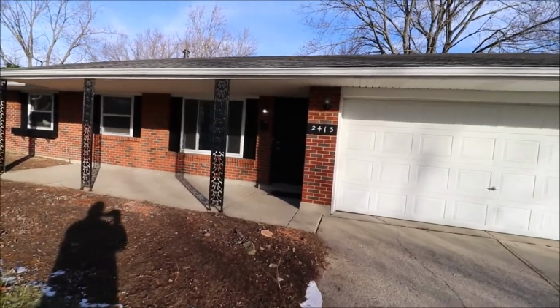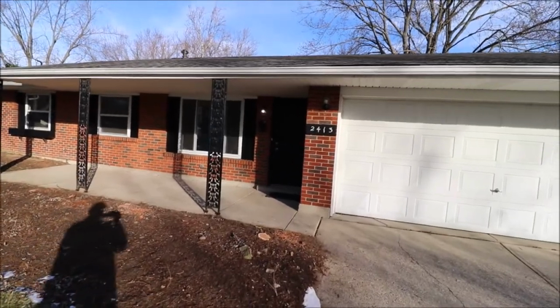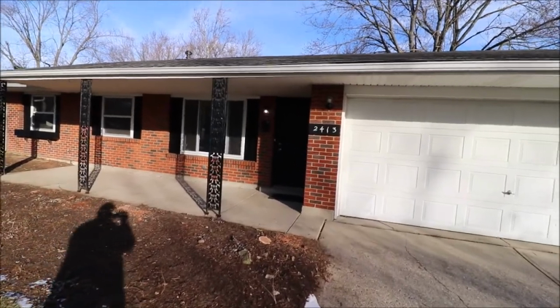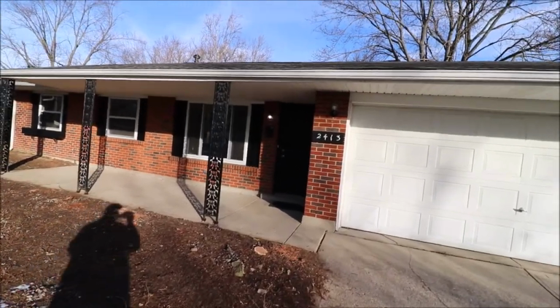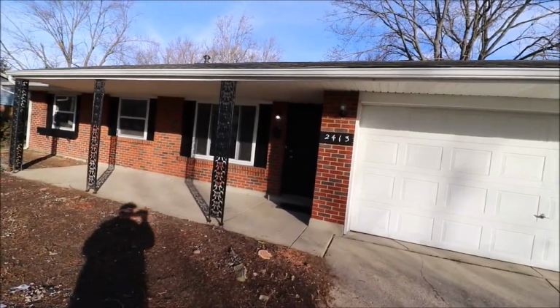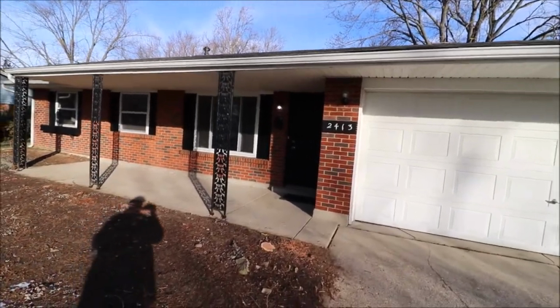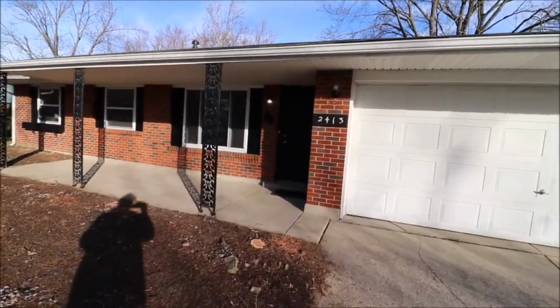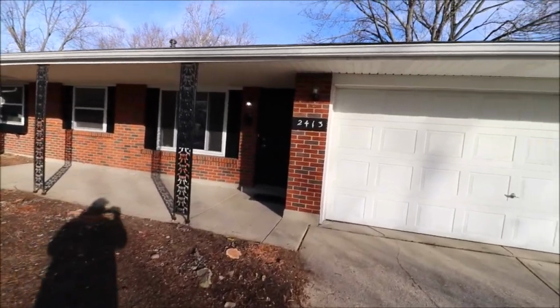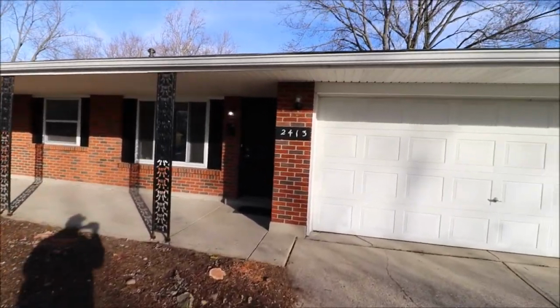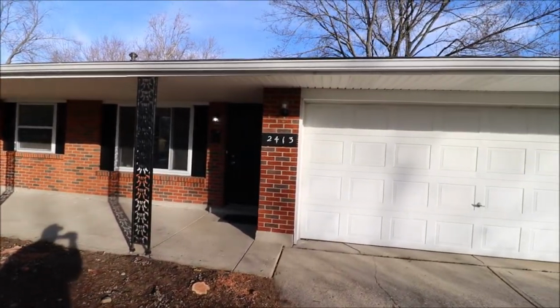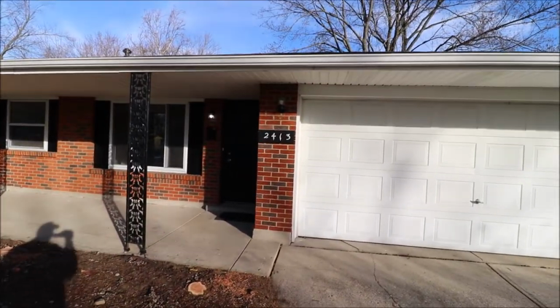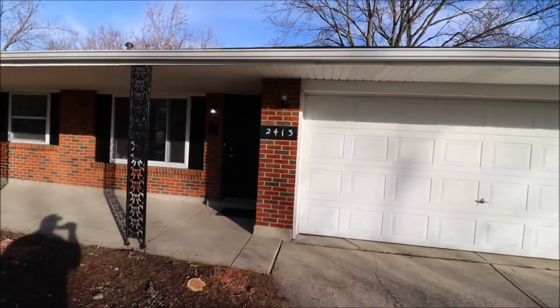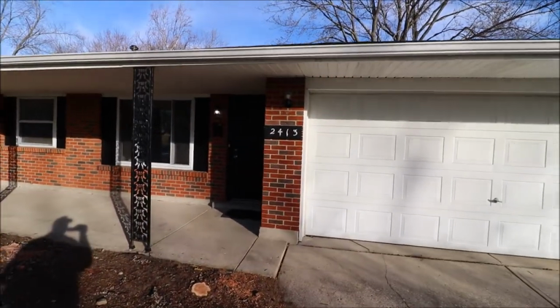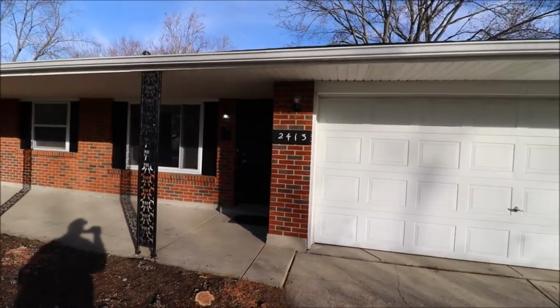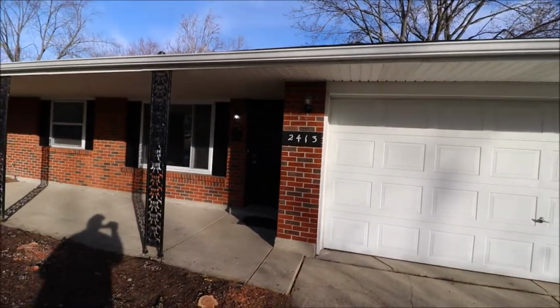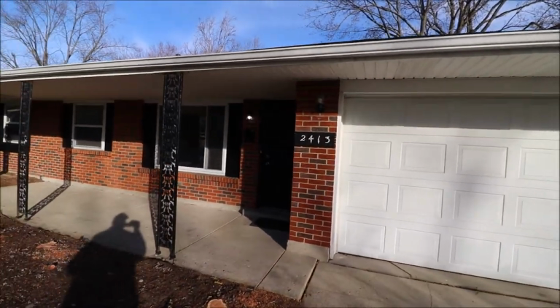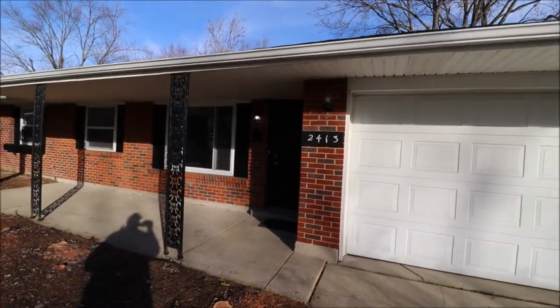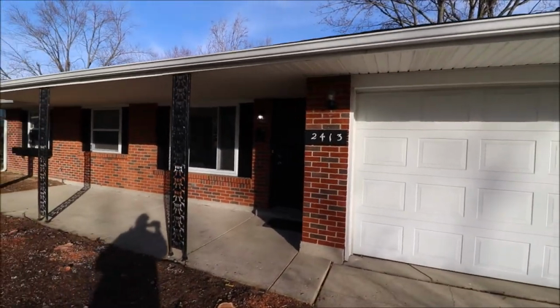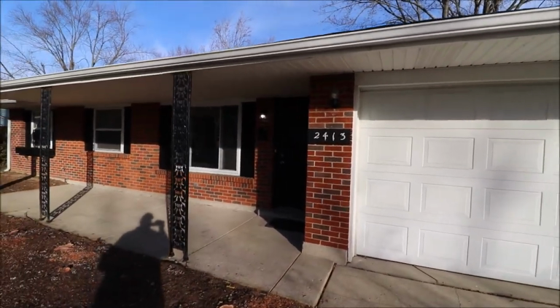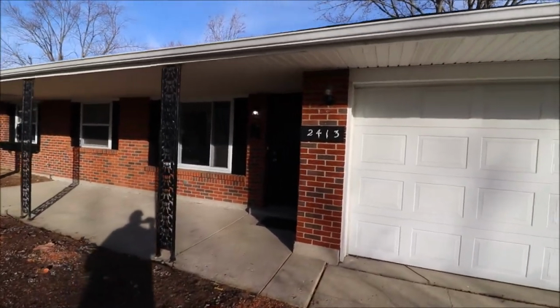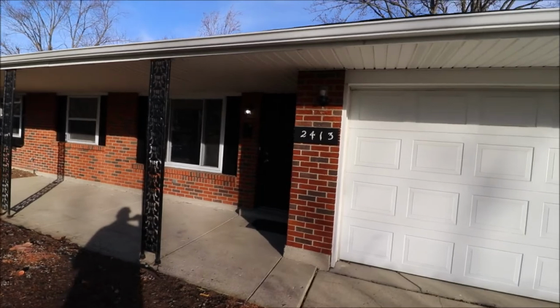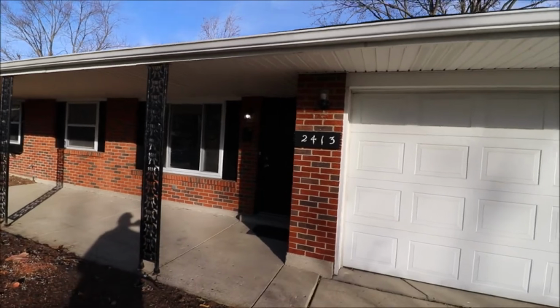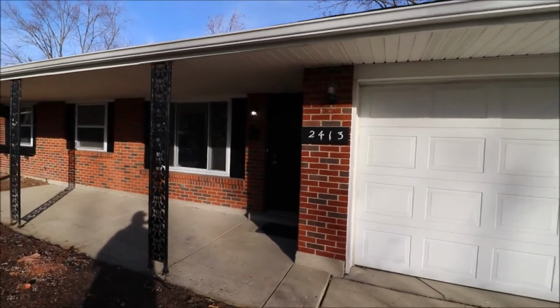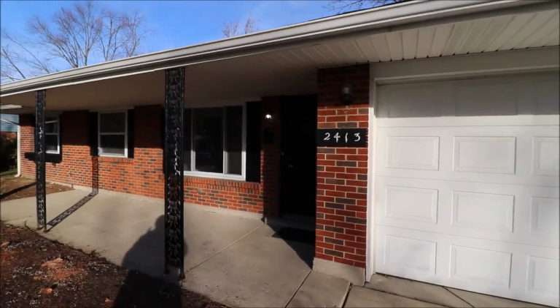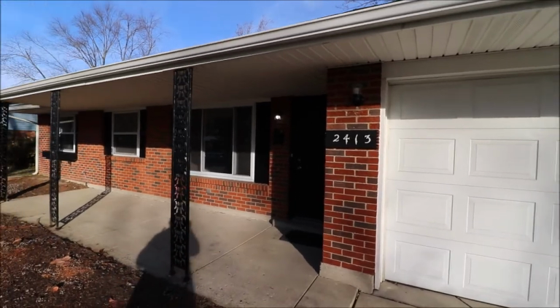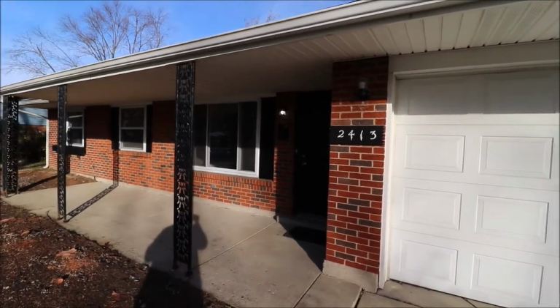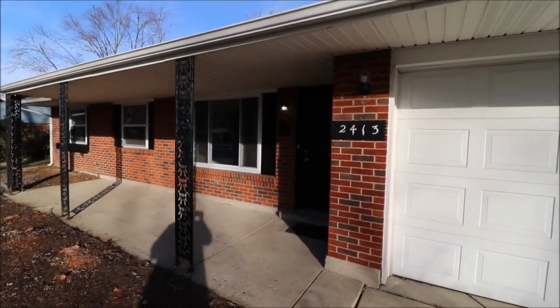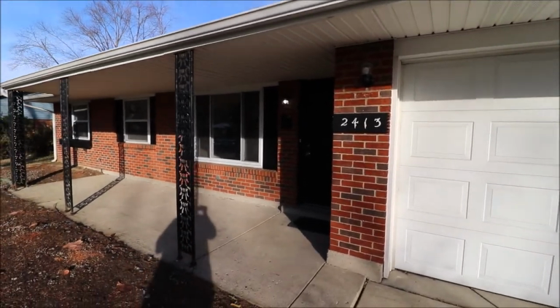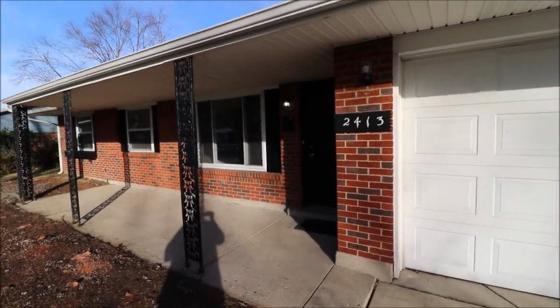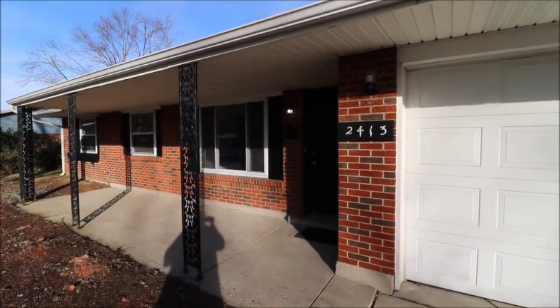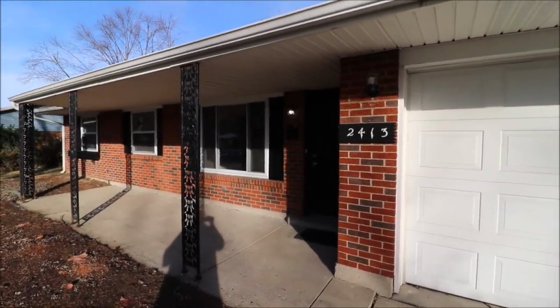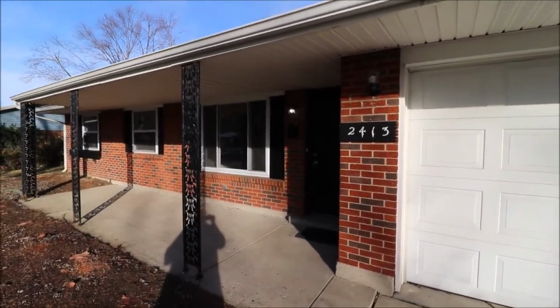Nice covered front porch here and a huge backyard — very, very deep. This is a great home. Let's go inside and take a look.